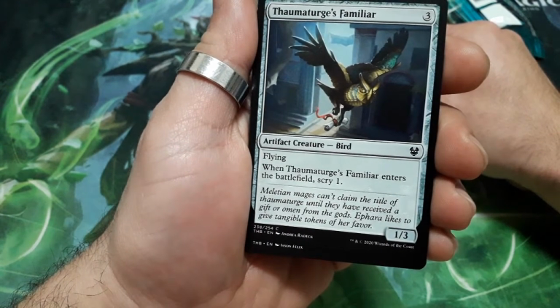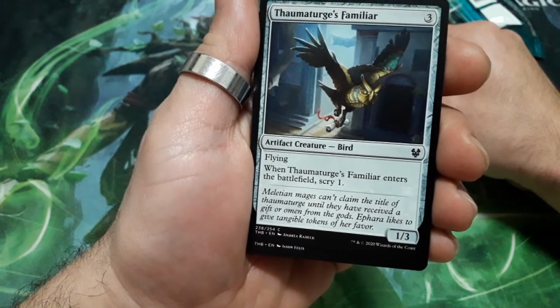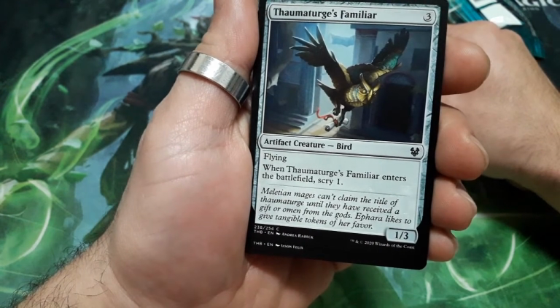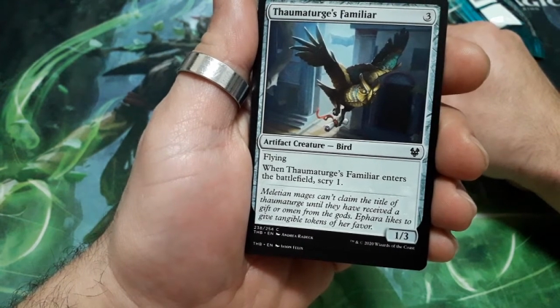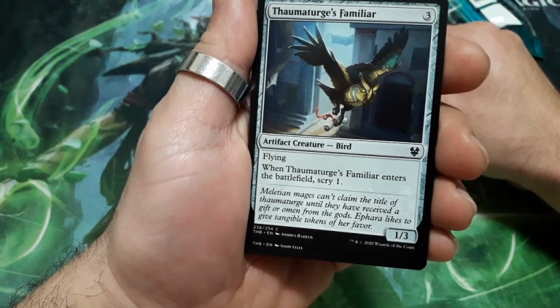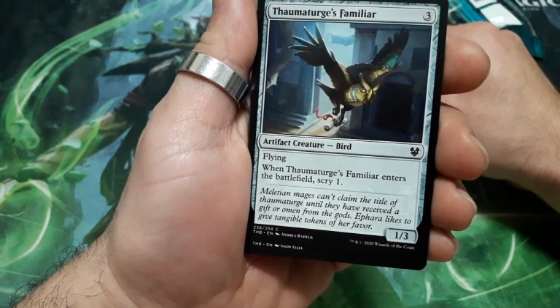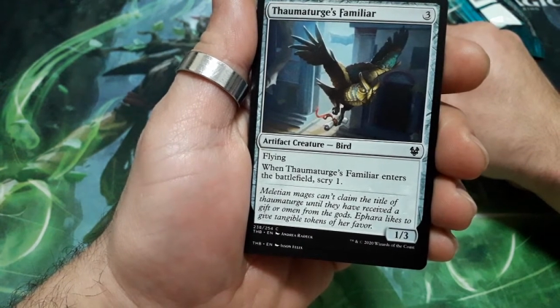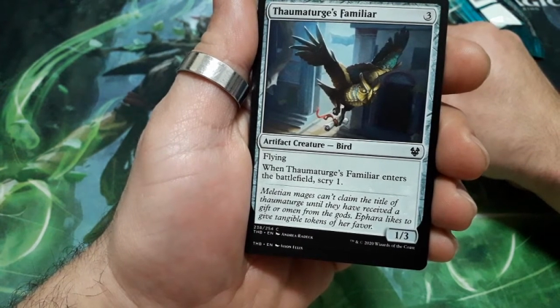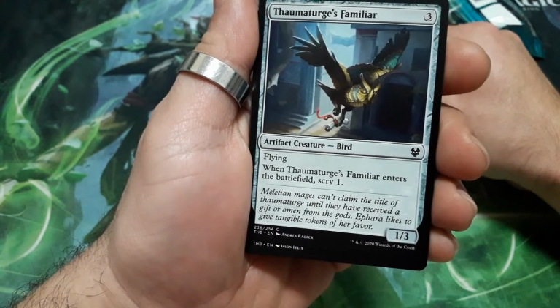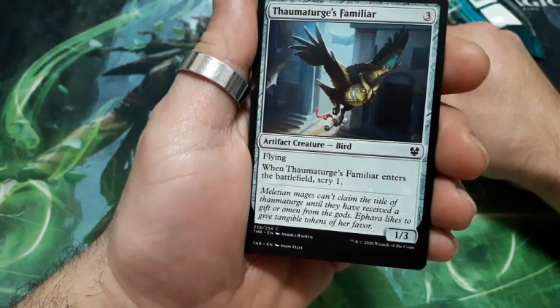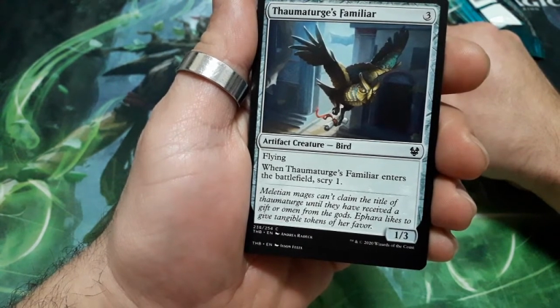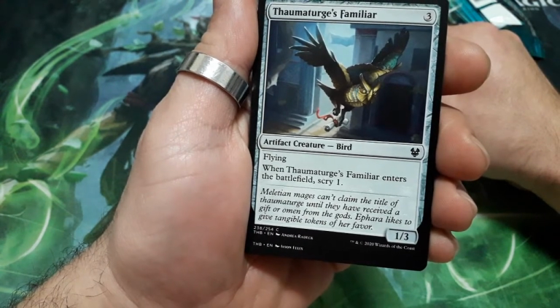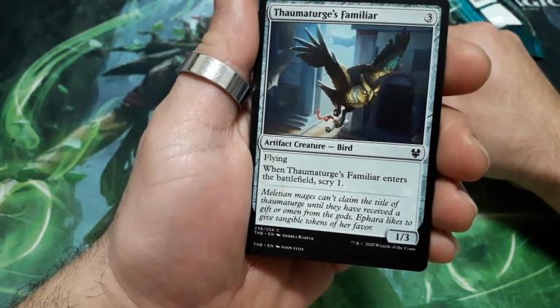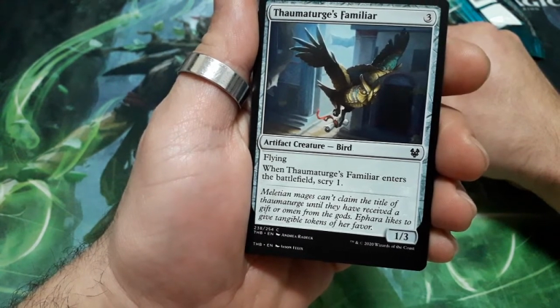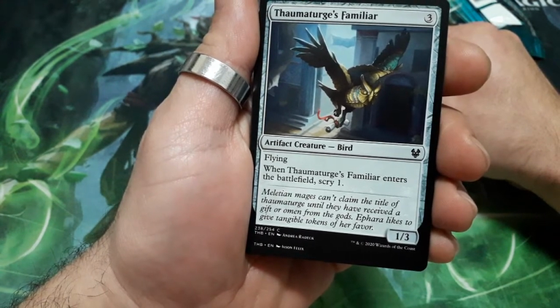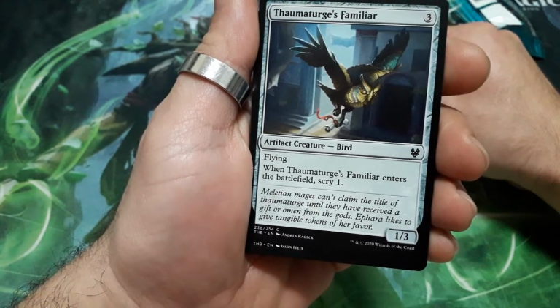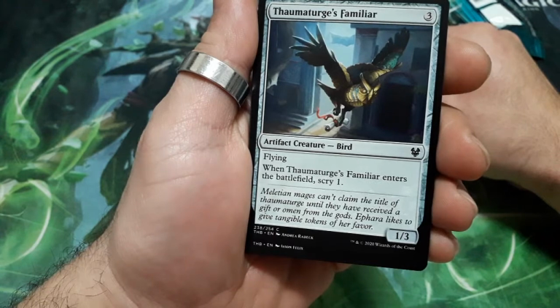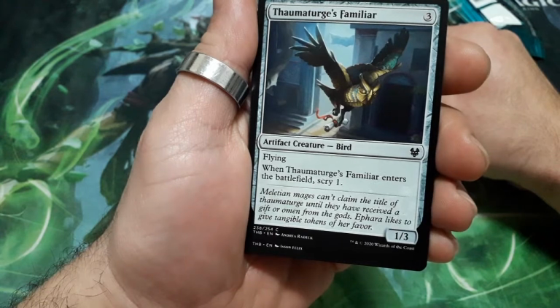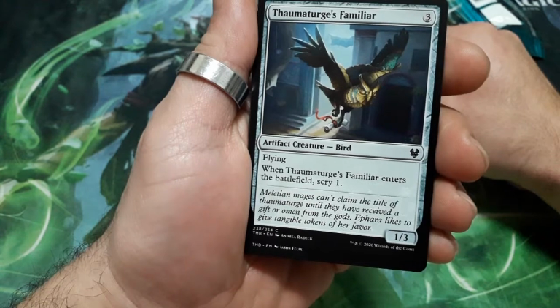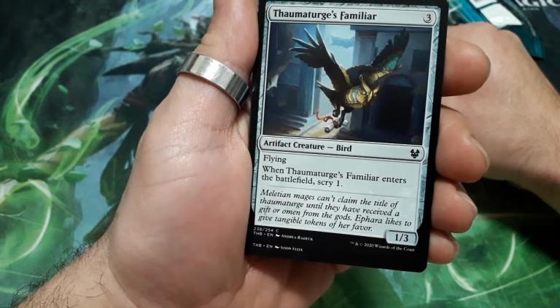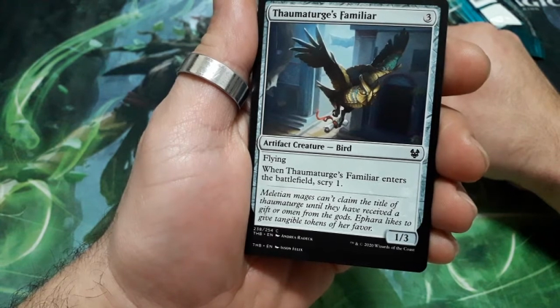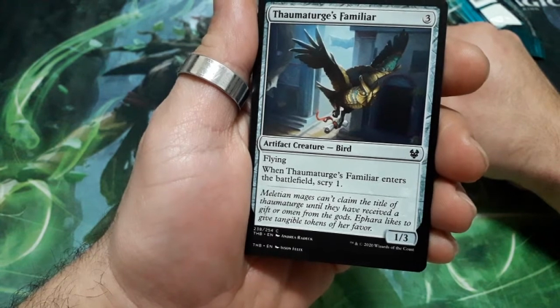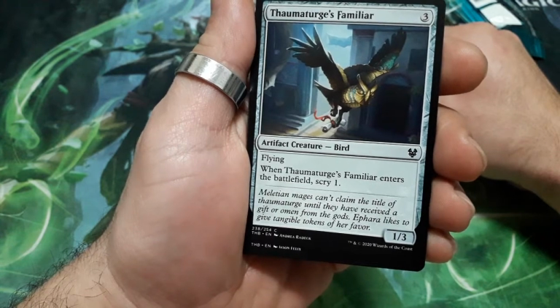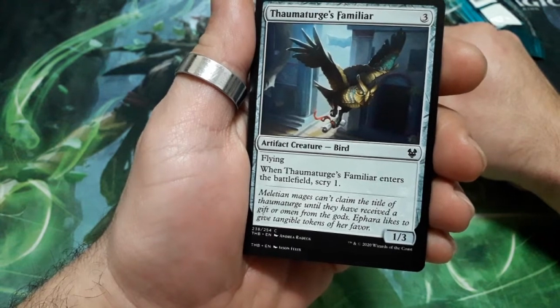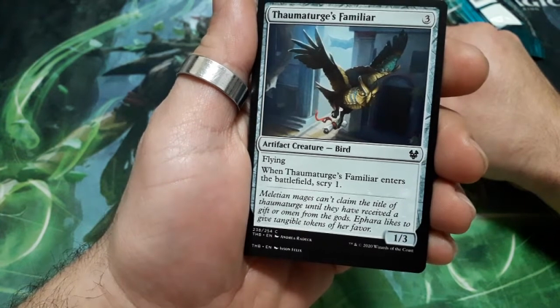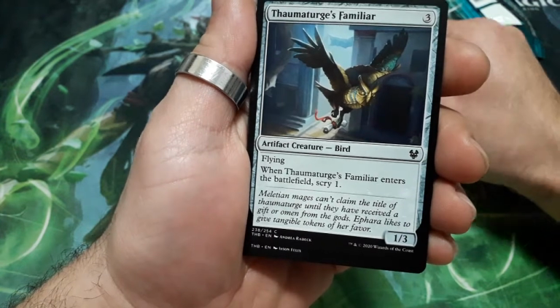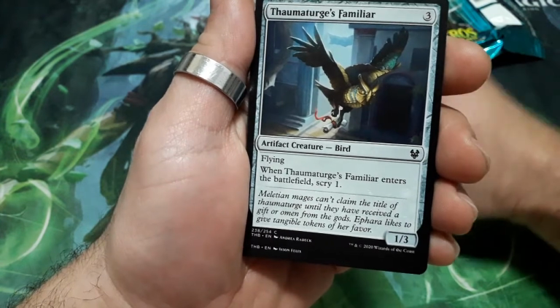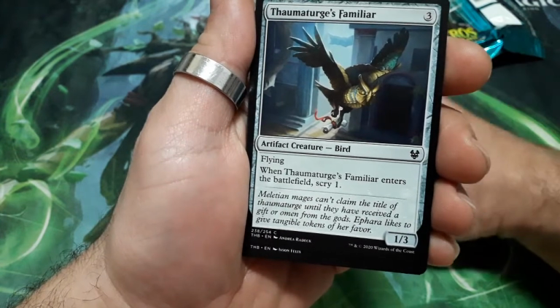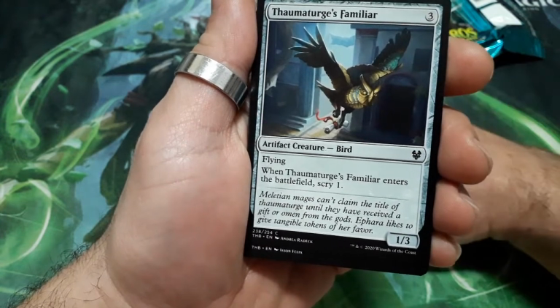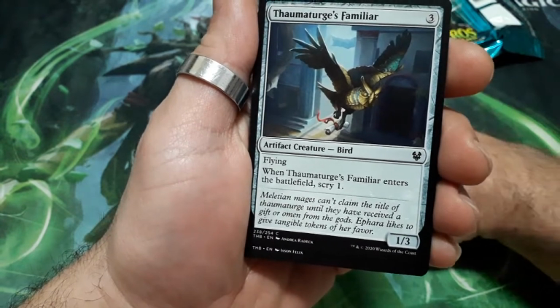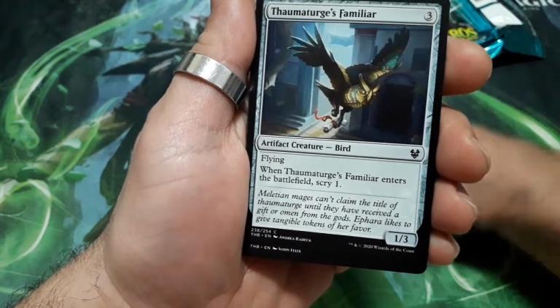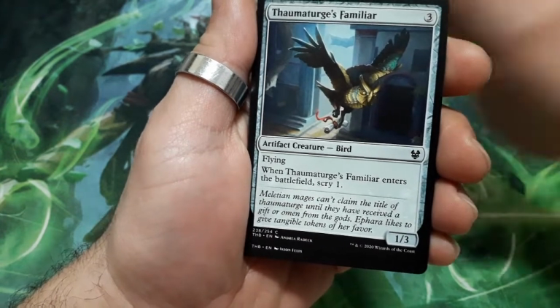3 drop. It has flying. When it is about to die, scry for 1. And it is a 1/3.